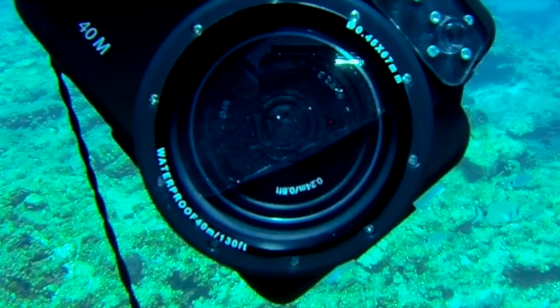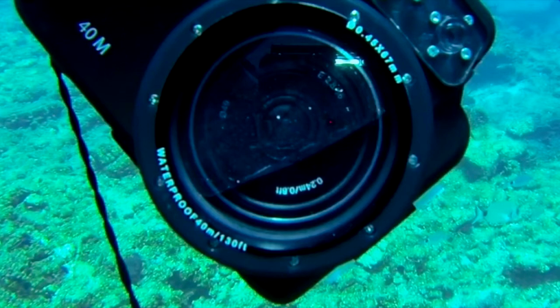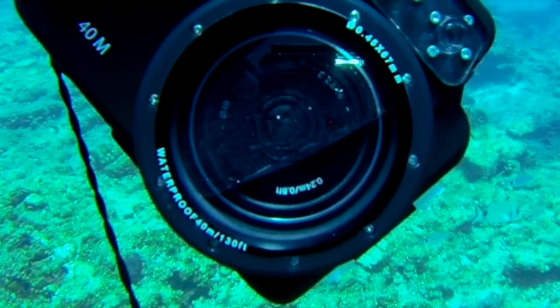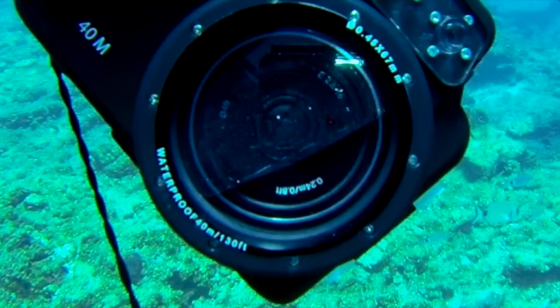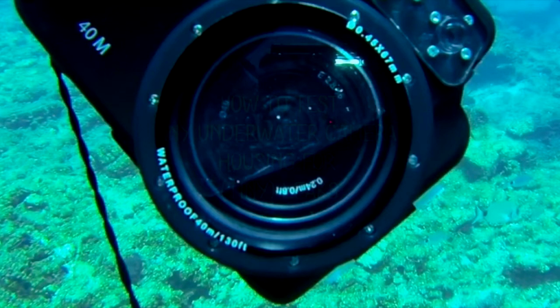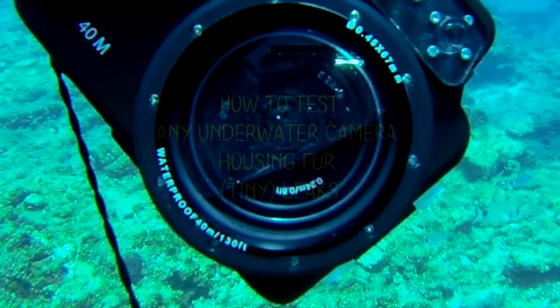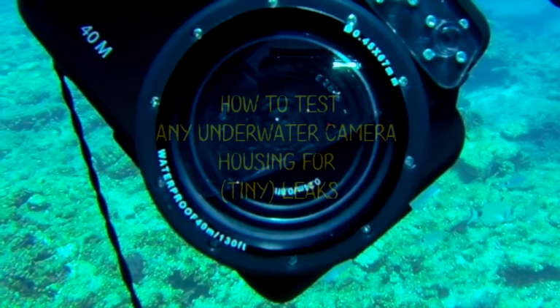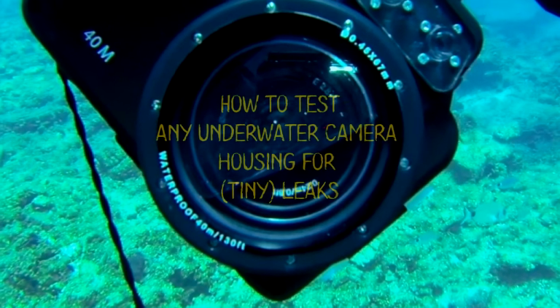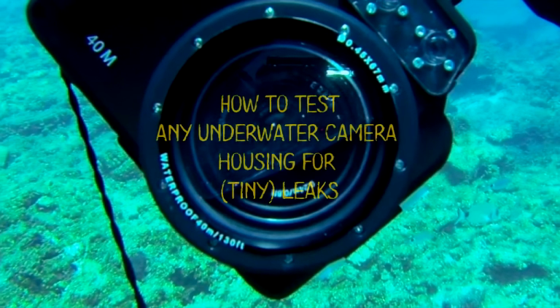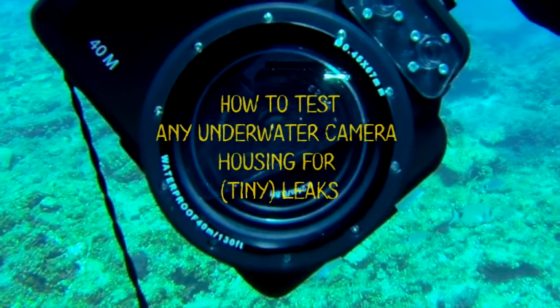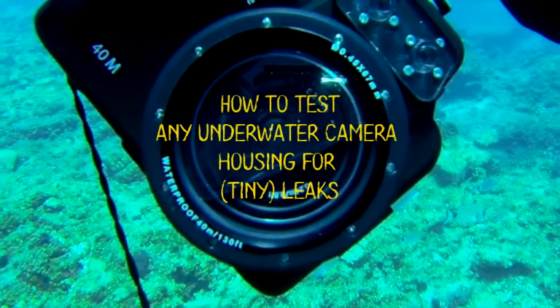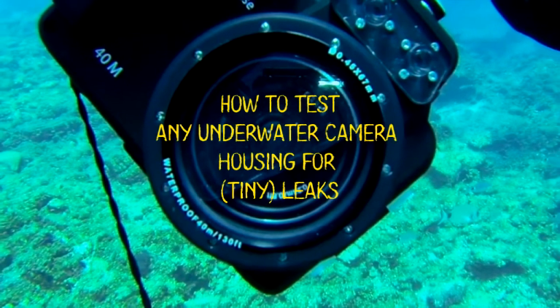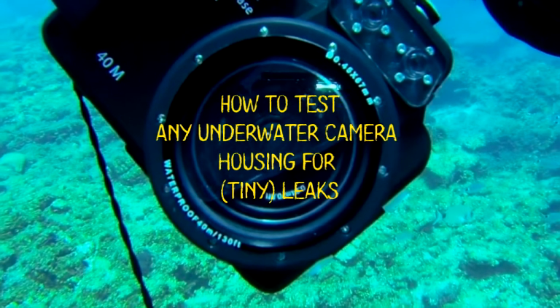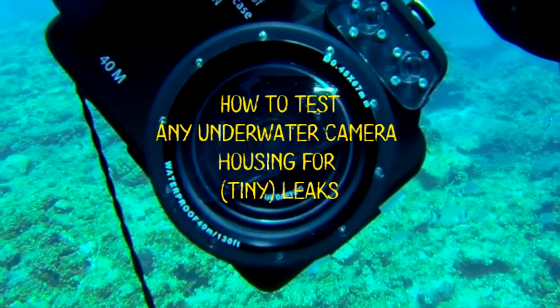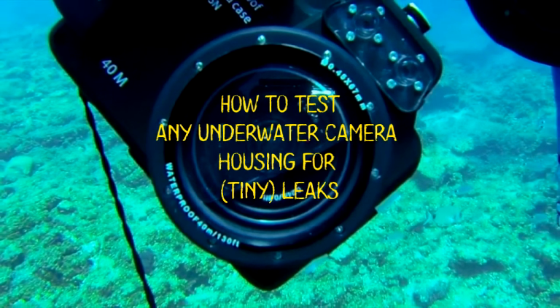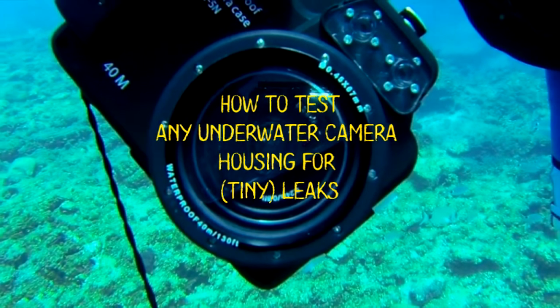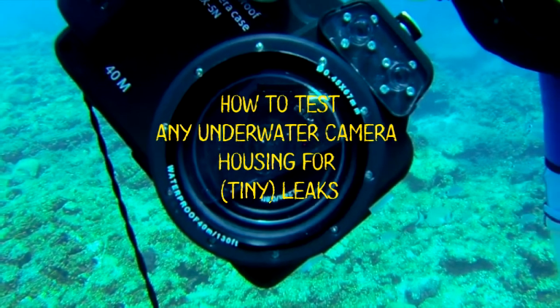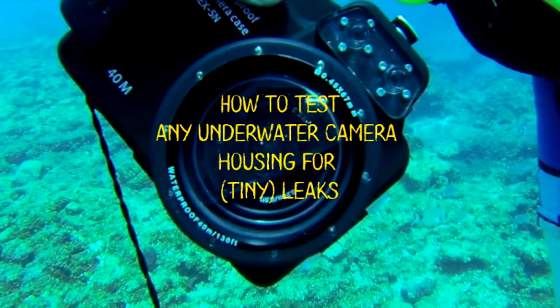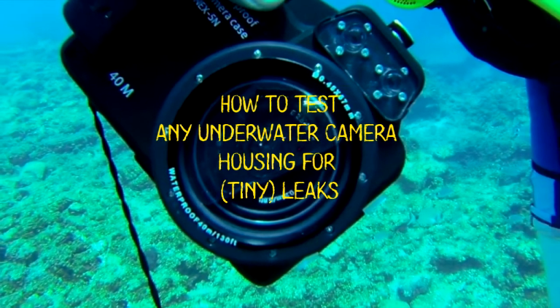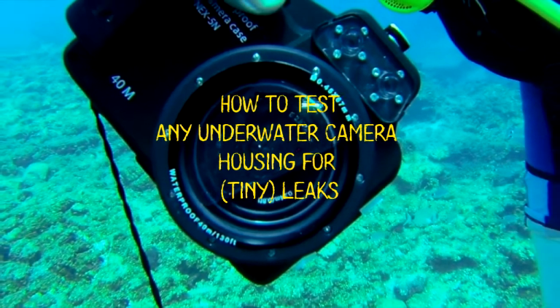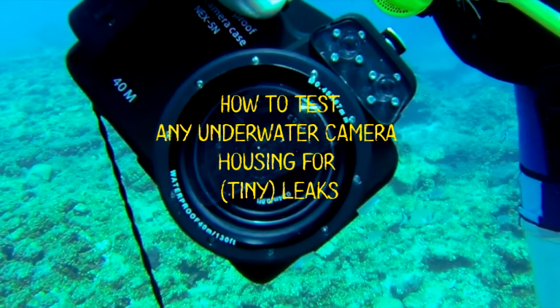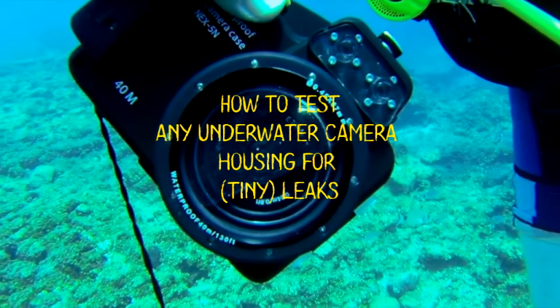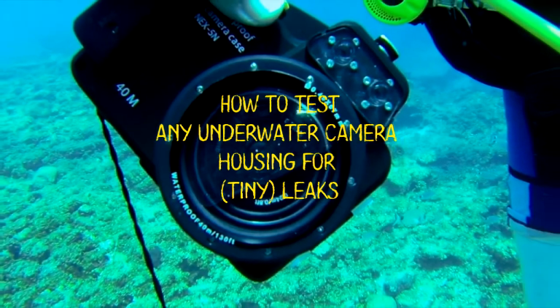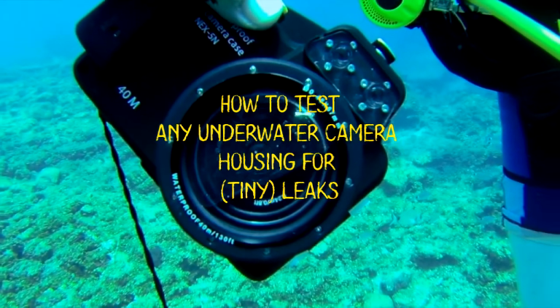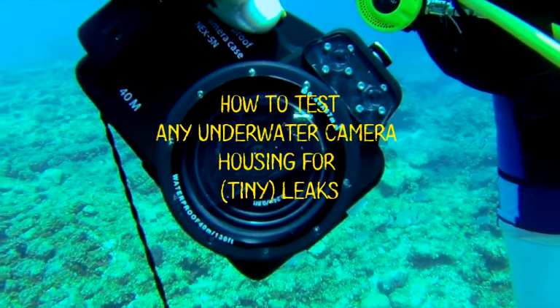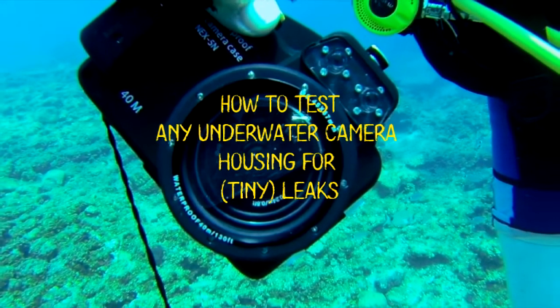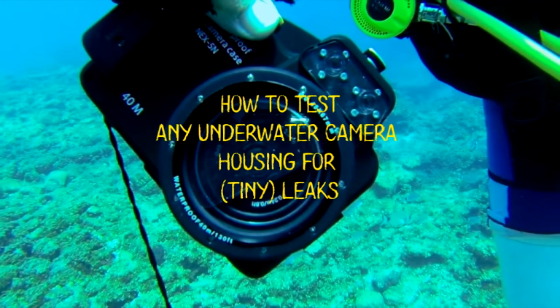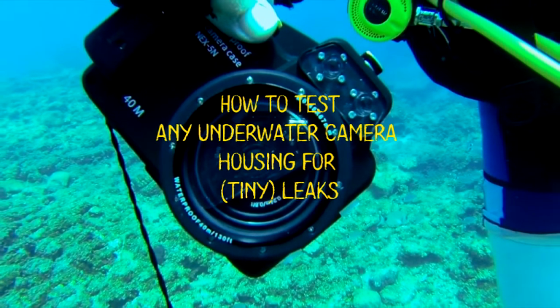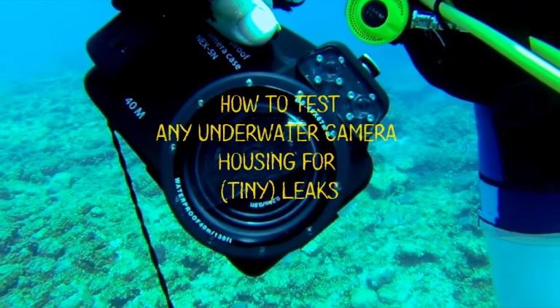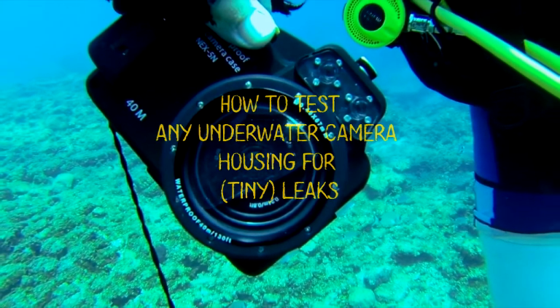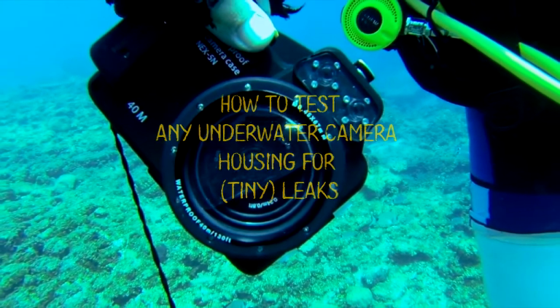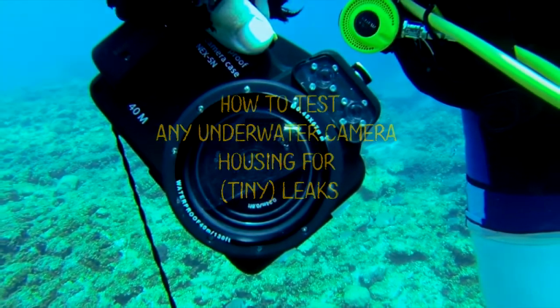Sean is not the only one this happens to, so if you want to know a quick and easy way how to test any underwater housing before you go diving, keep watching.